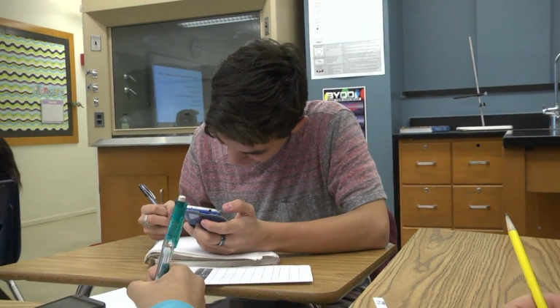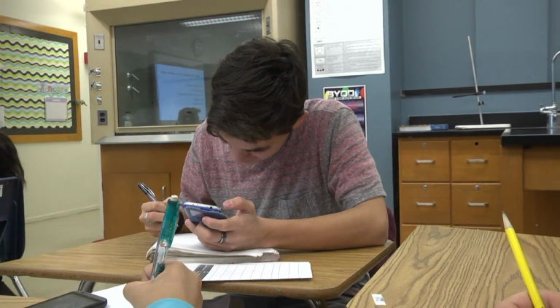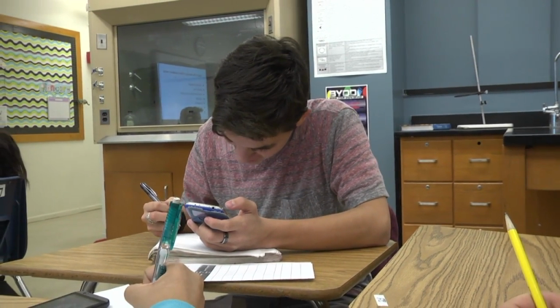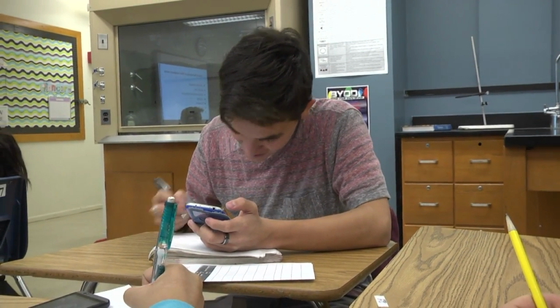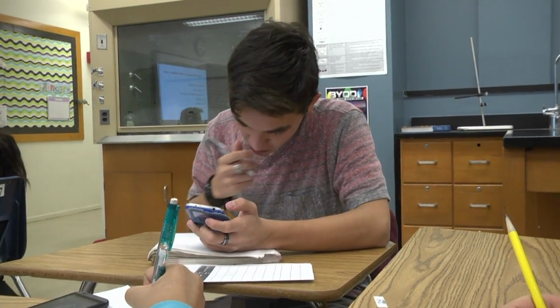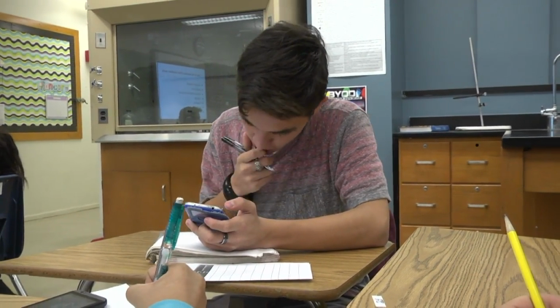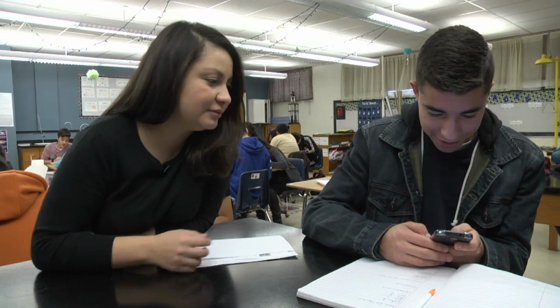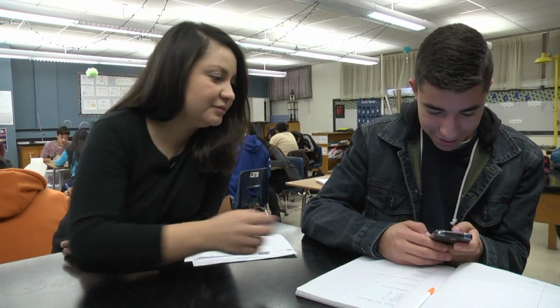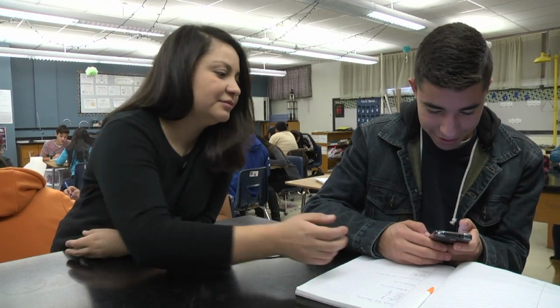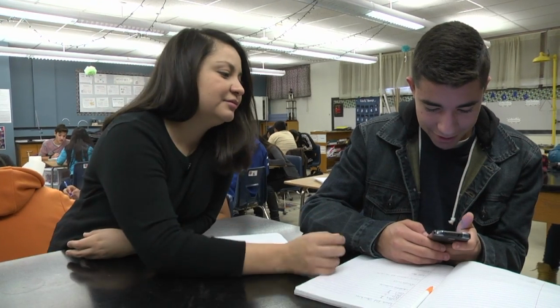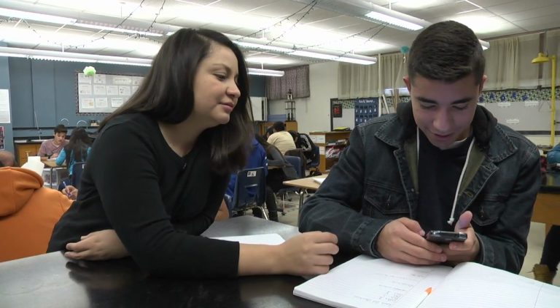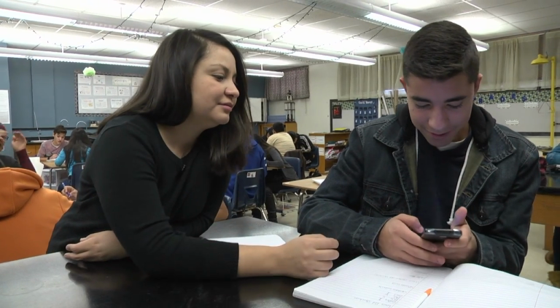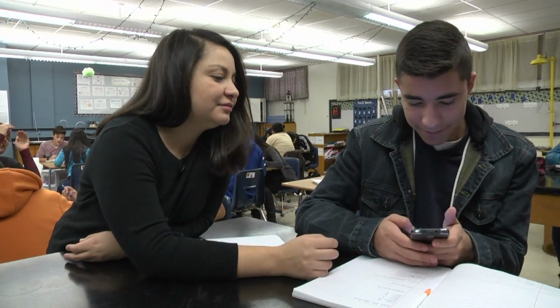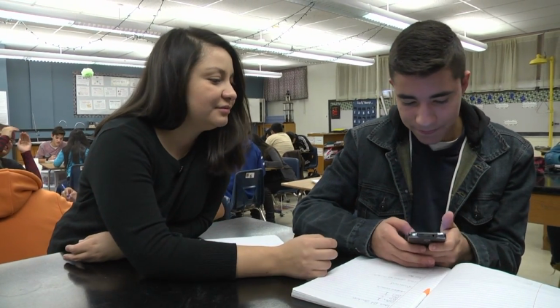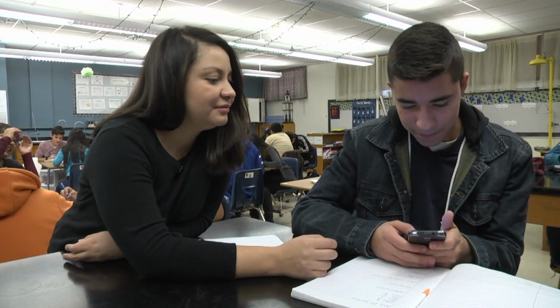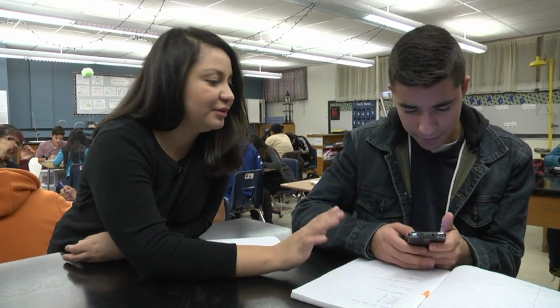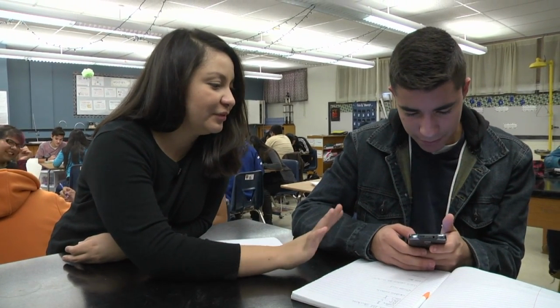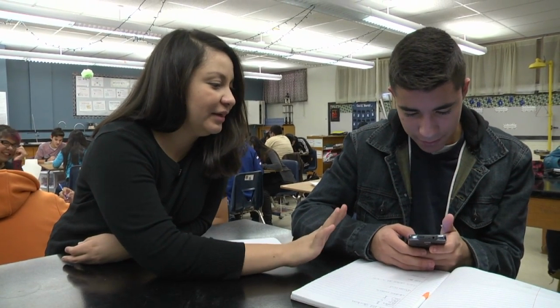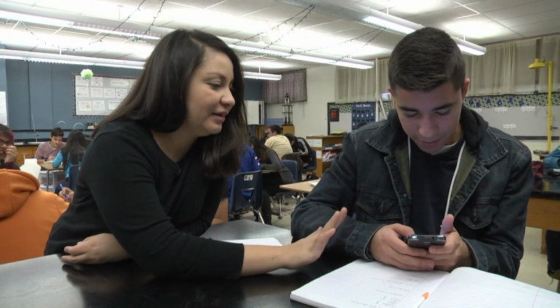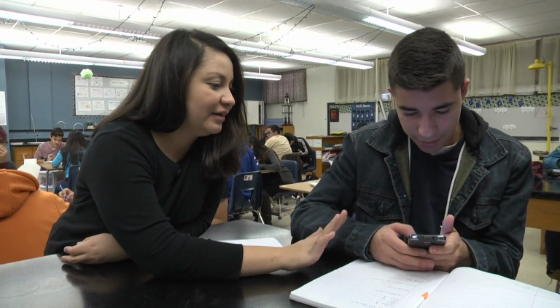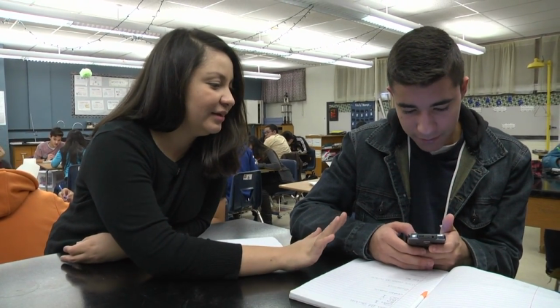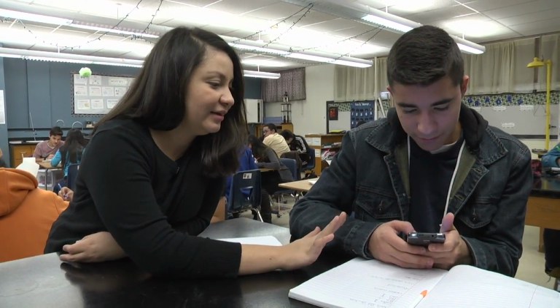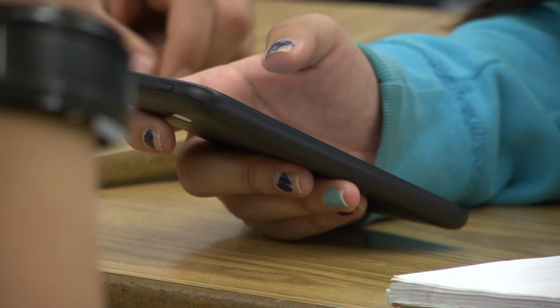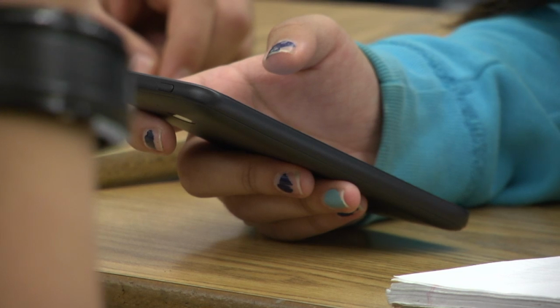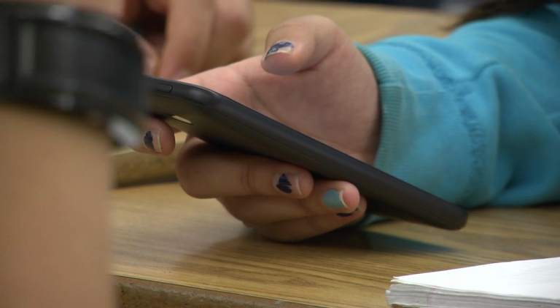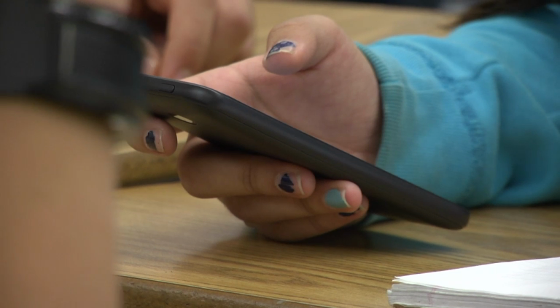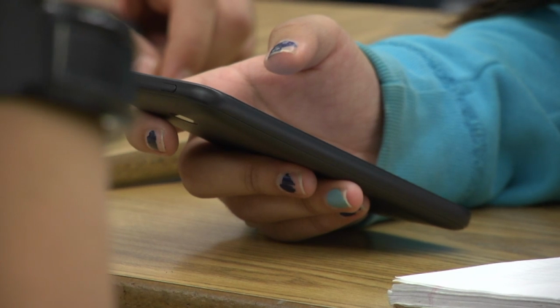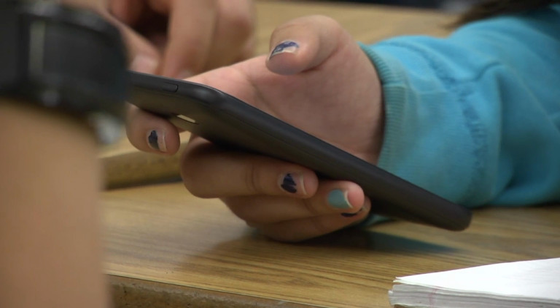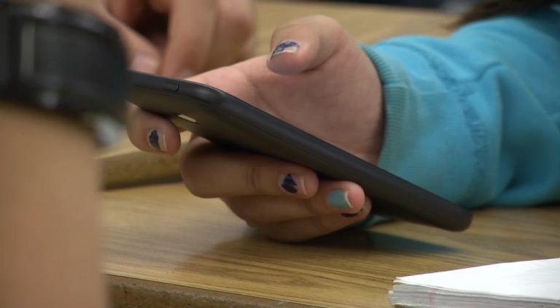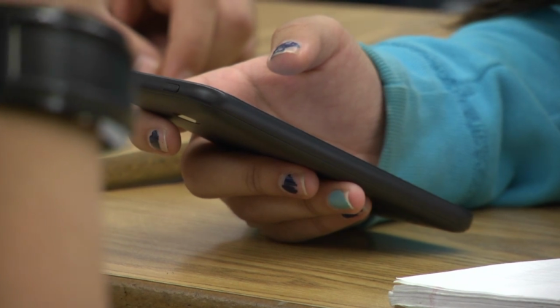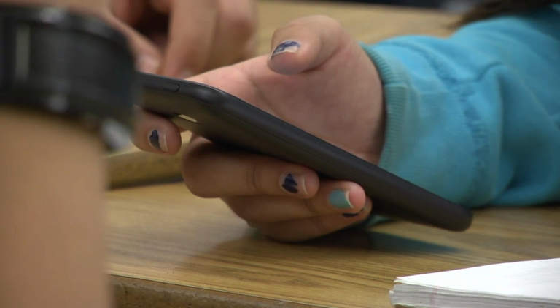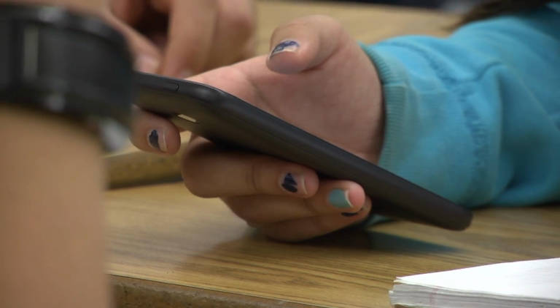The students like them. They like that they get to use their devices in class to access their book.